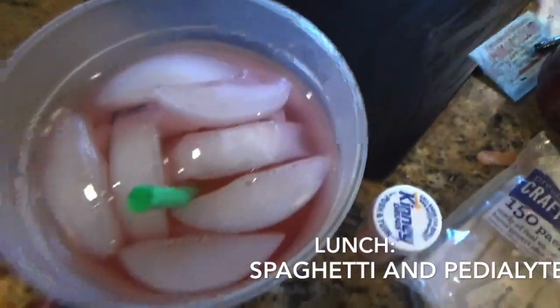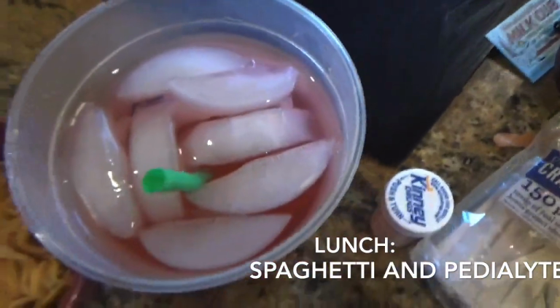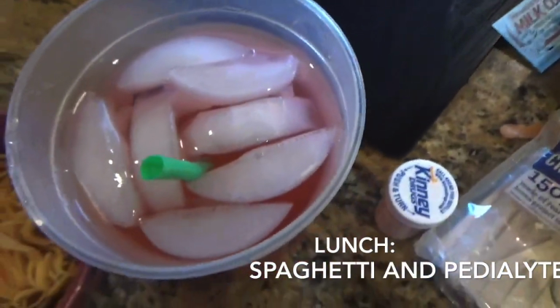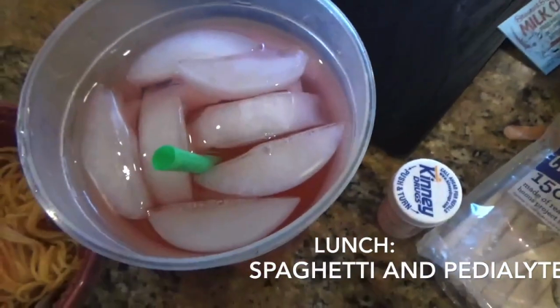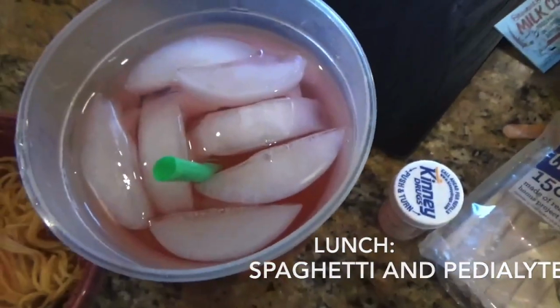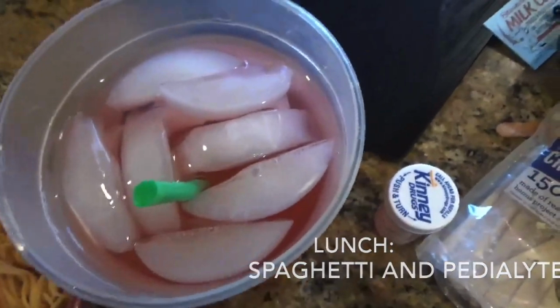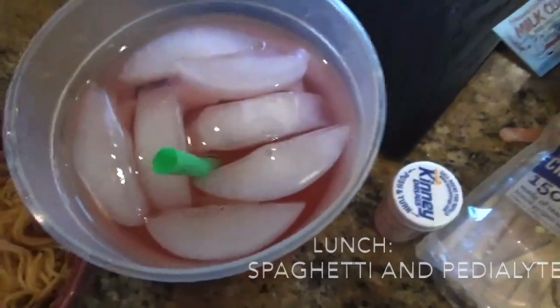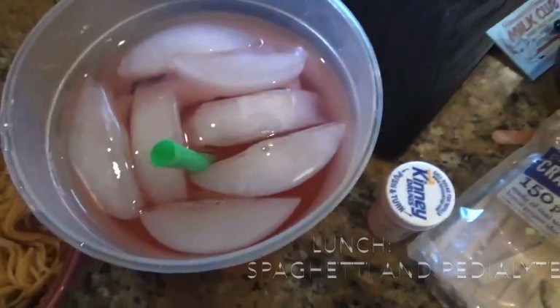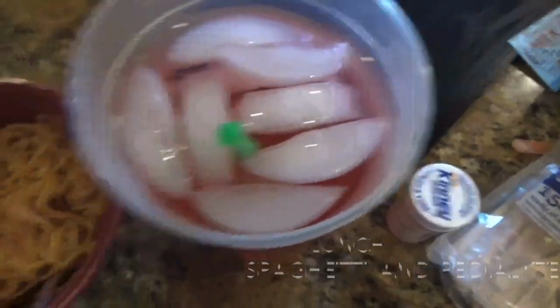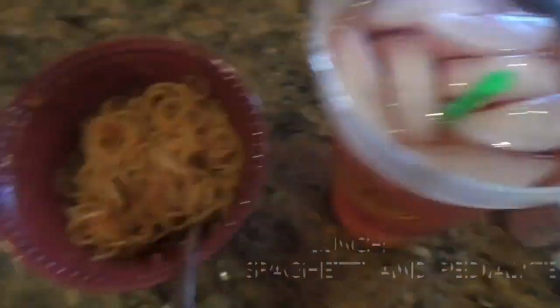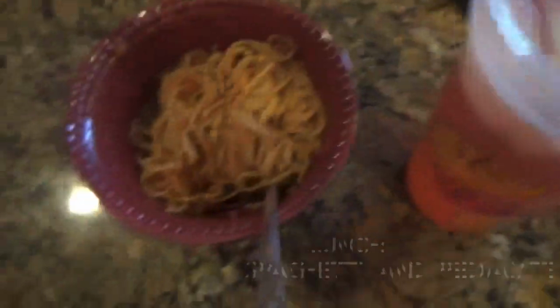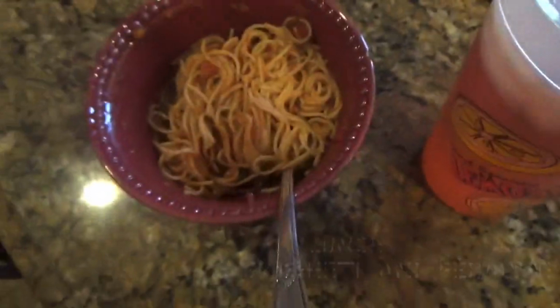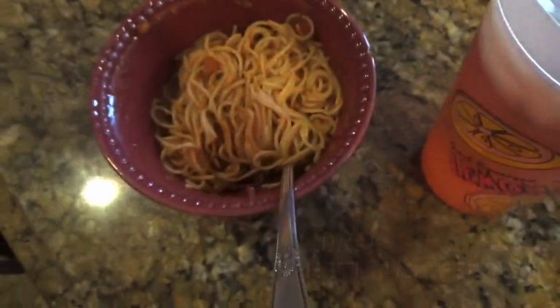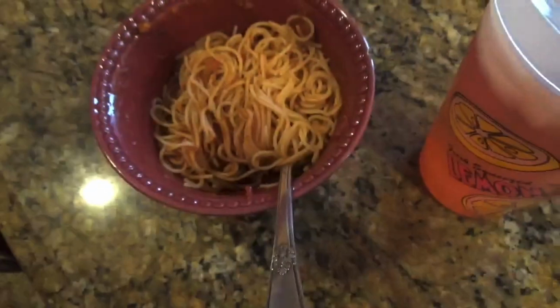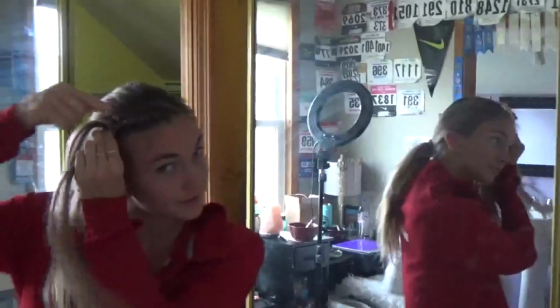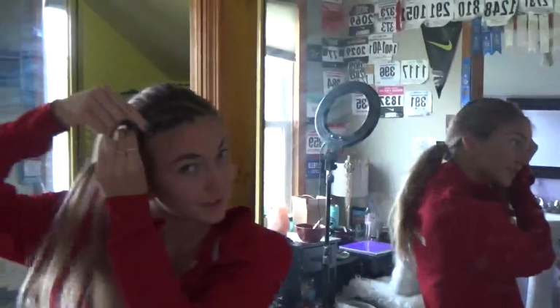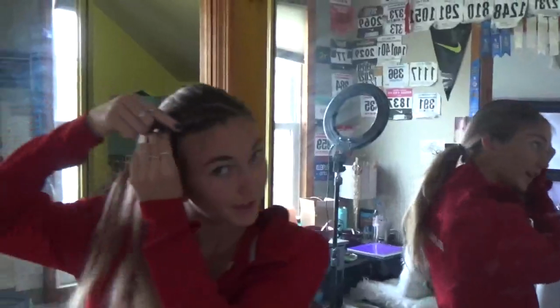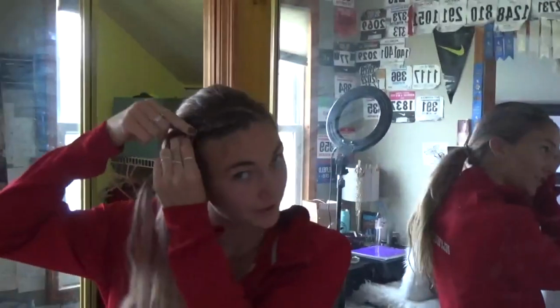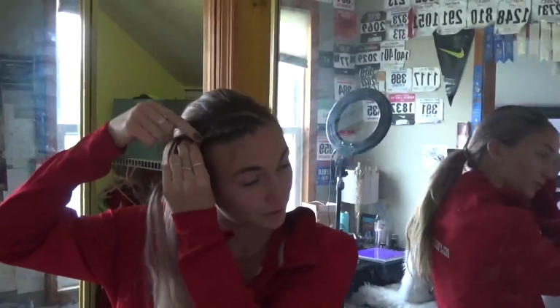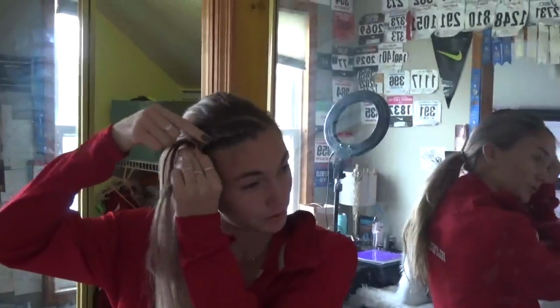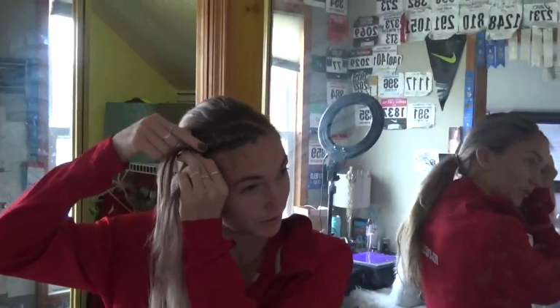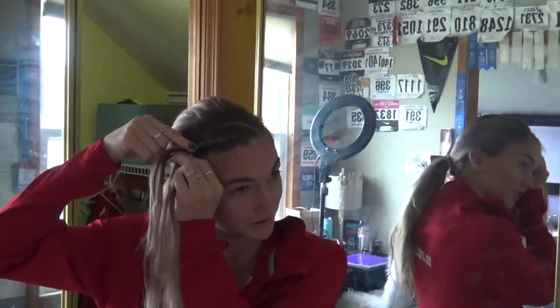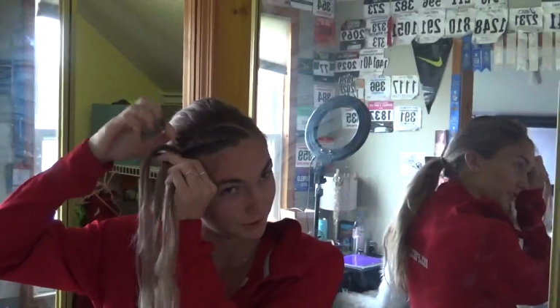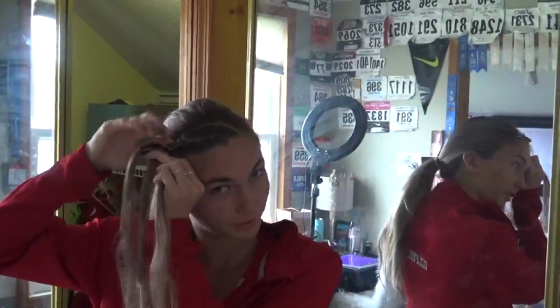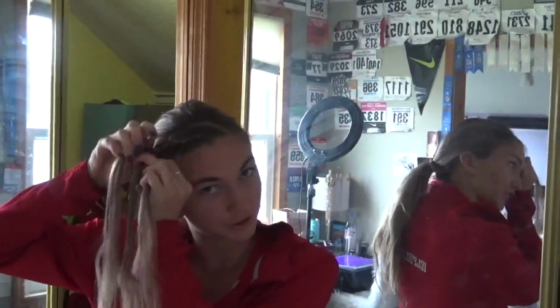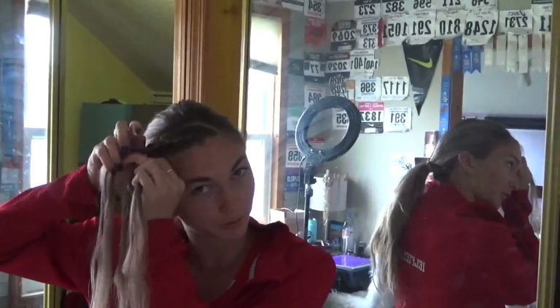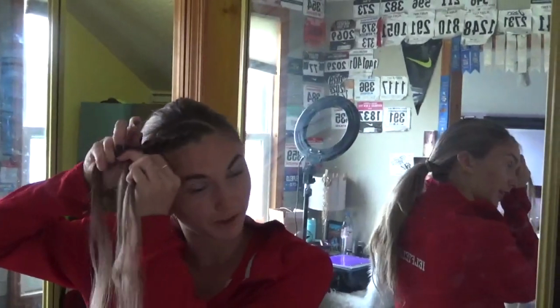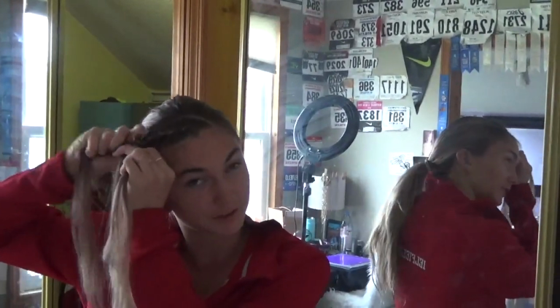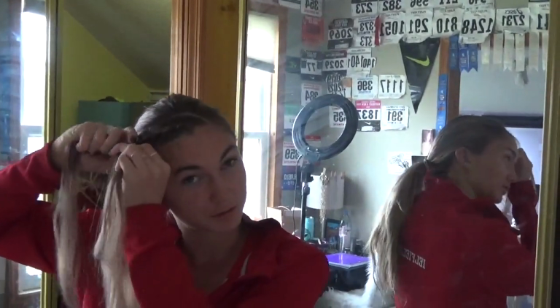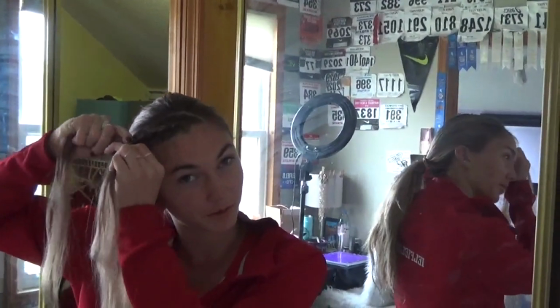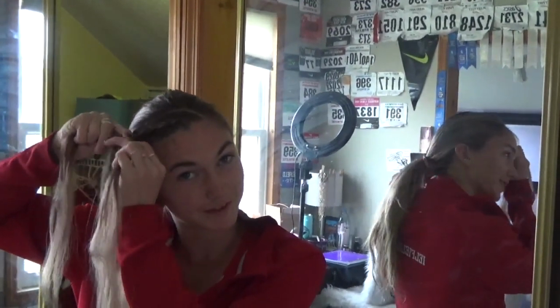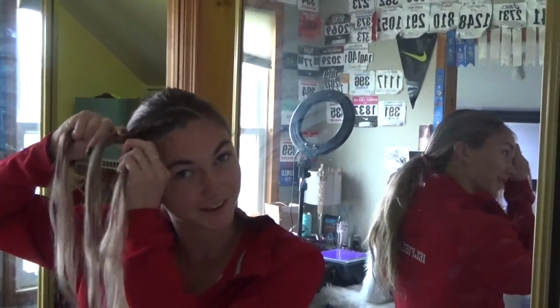For lunch I normally have spaghetti and some more of my Pedialyte. And as usual, just a French braid and two ponytails.